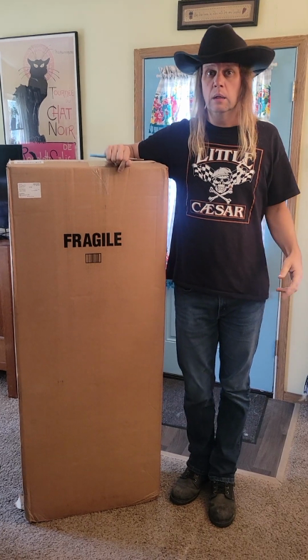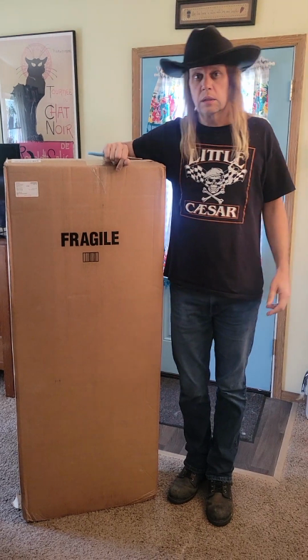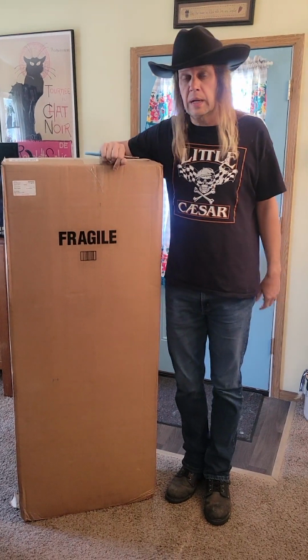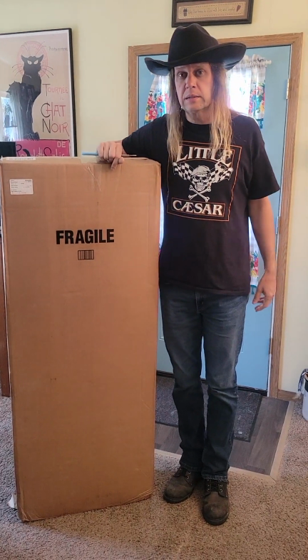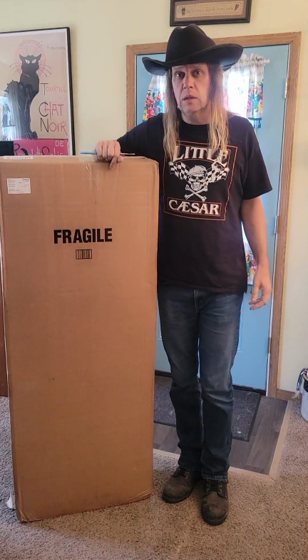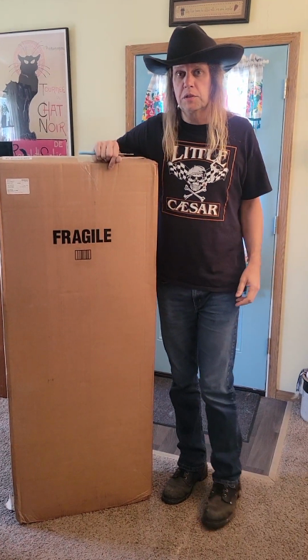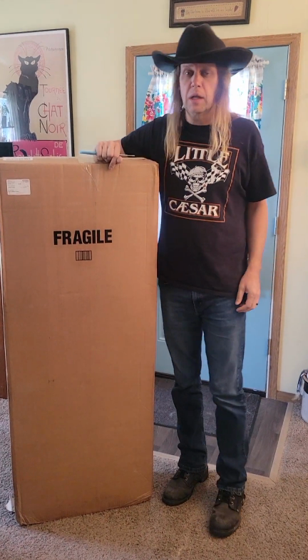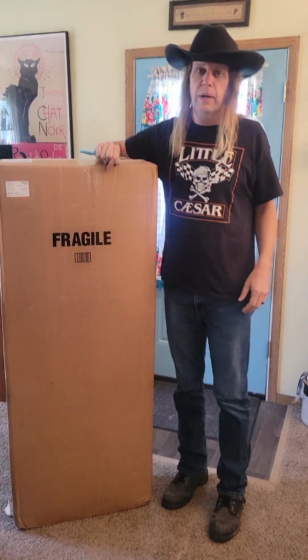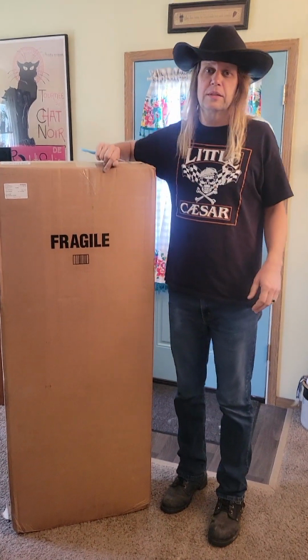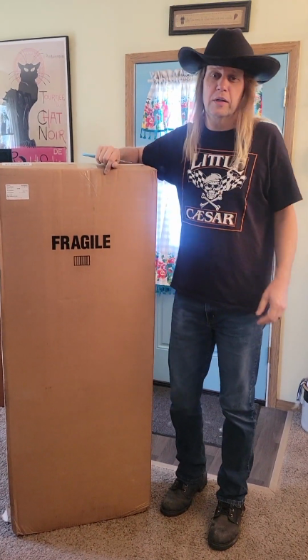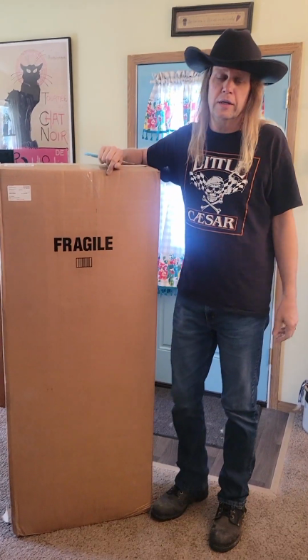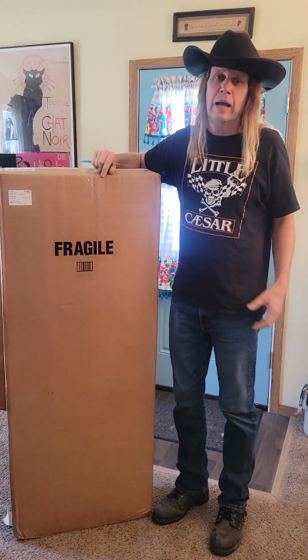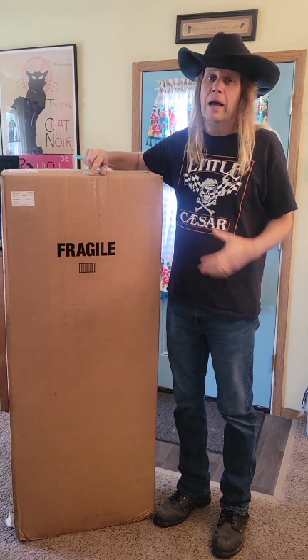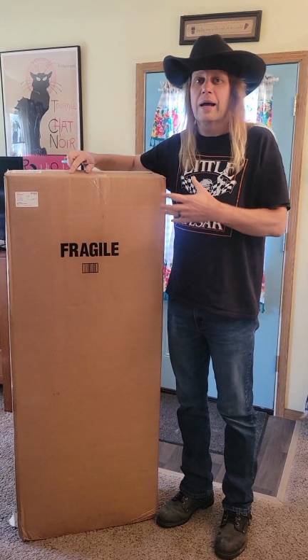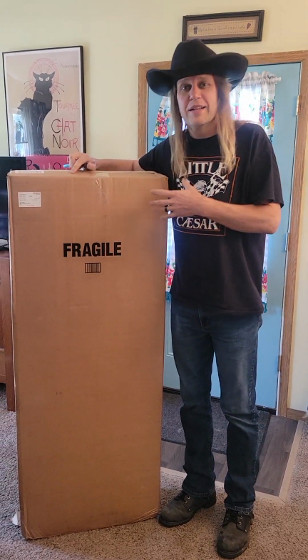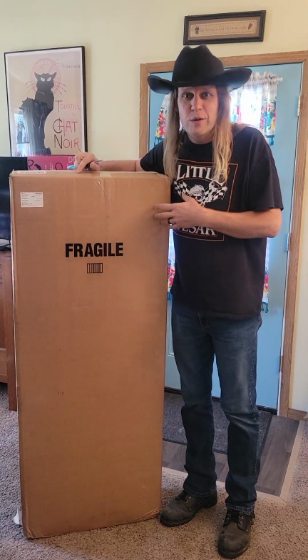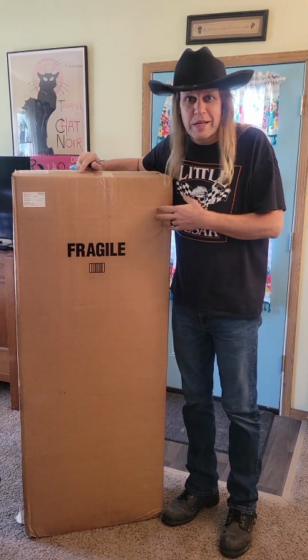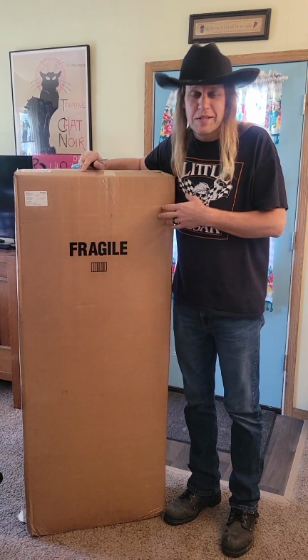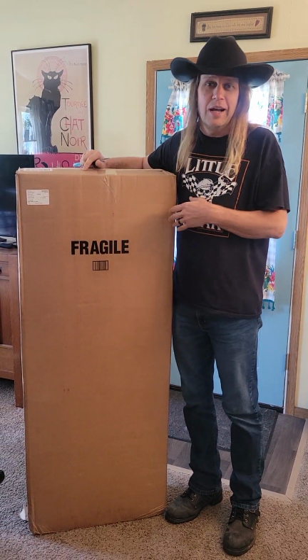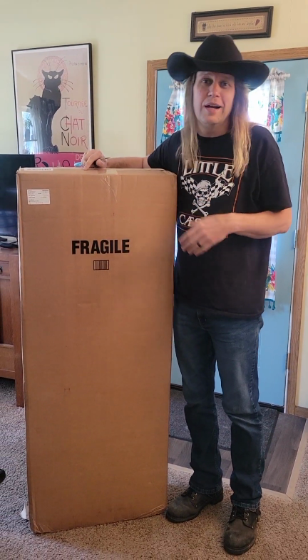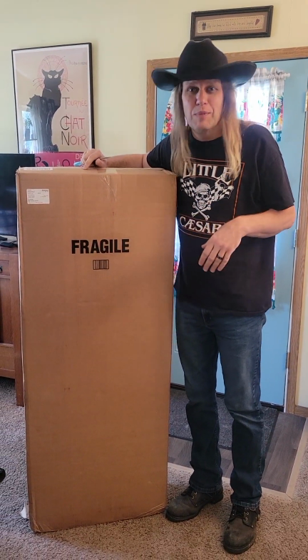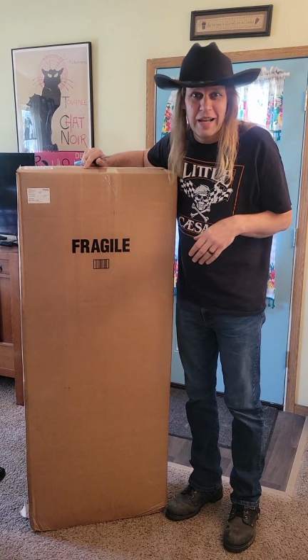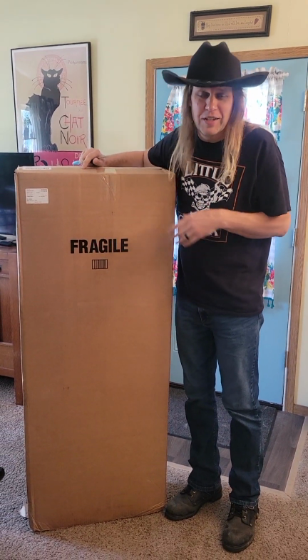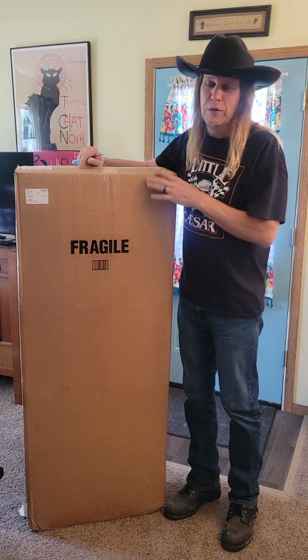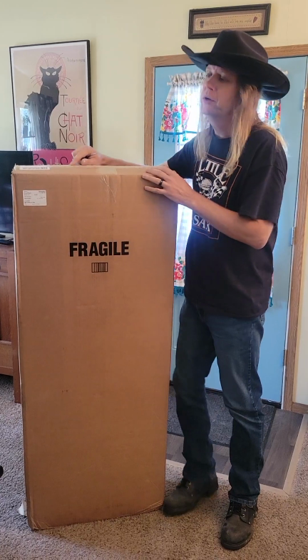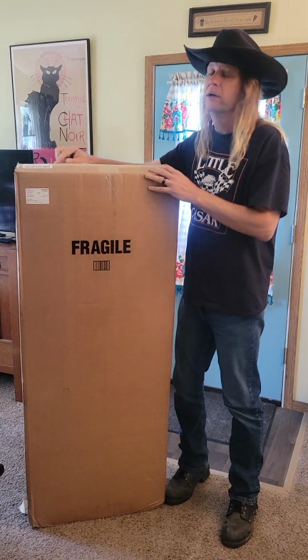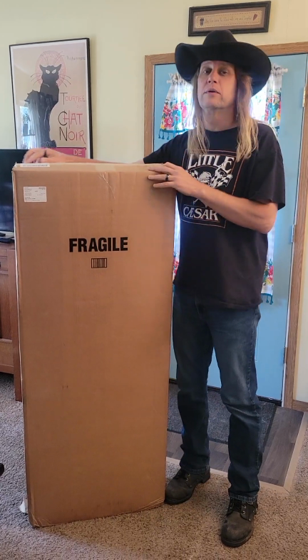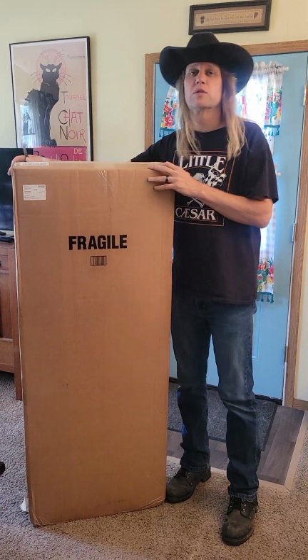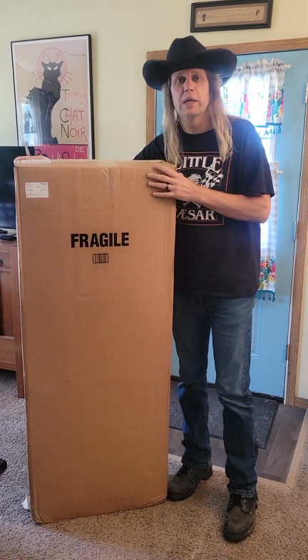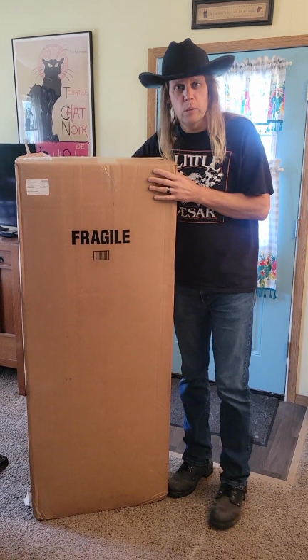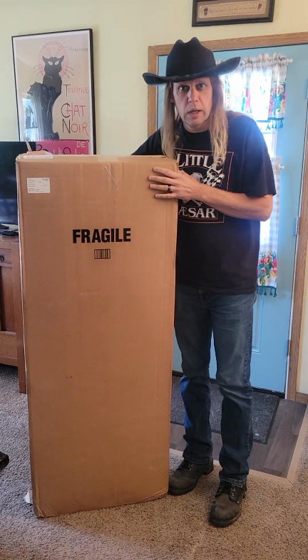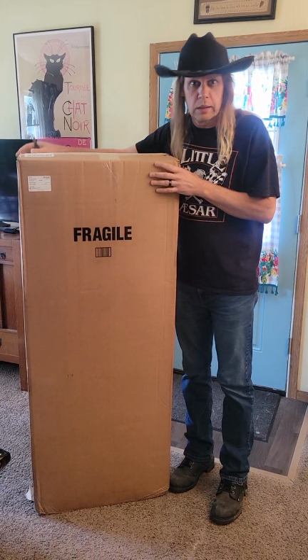What's up guys and girls, Charlie Bonta III. I got a new guitar, brand new, from Sweetwater.